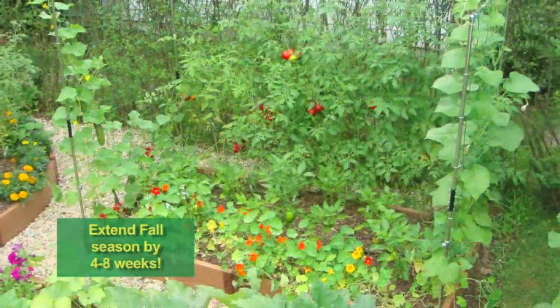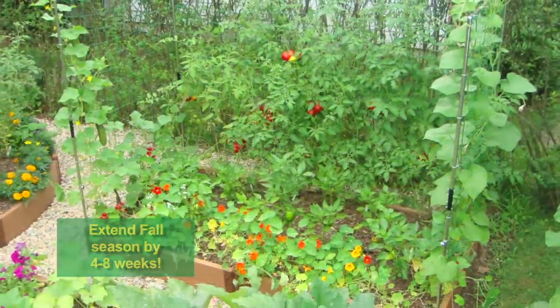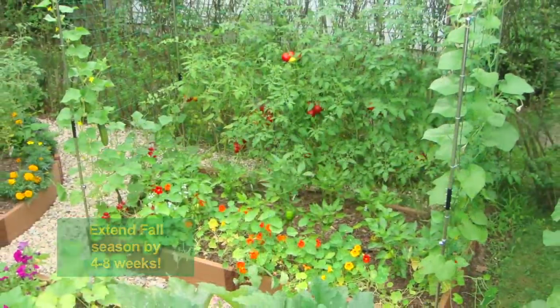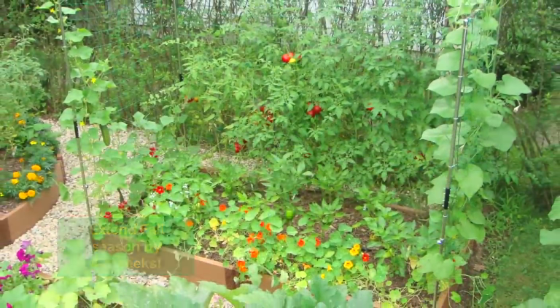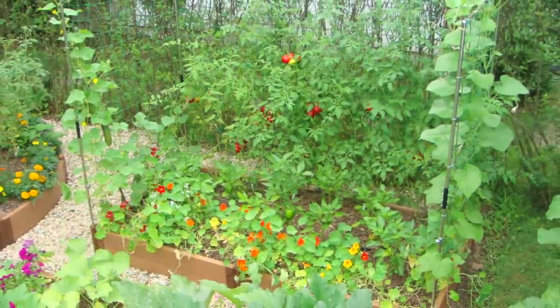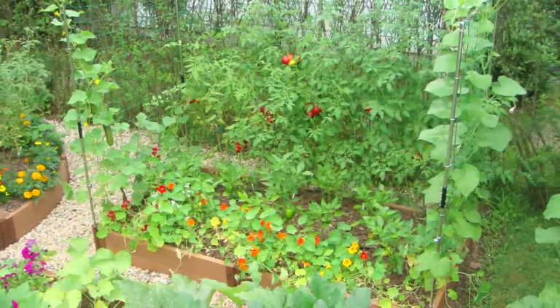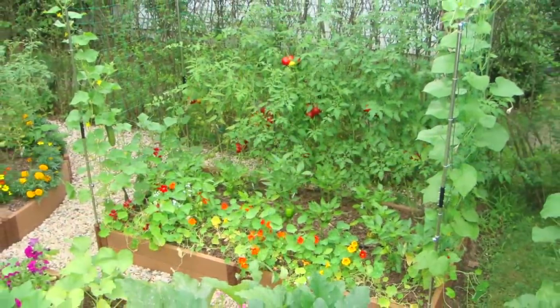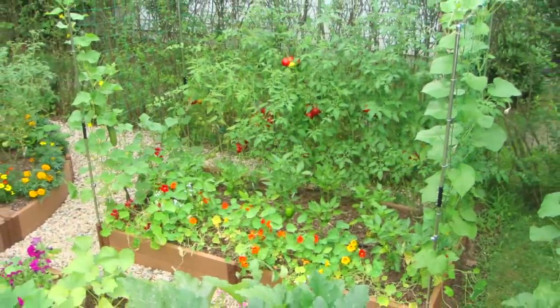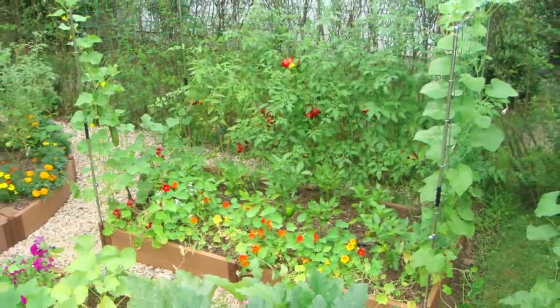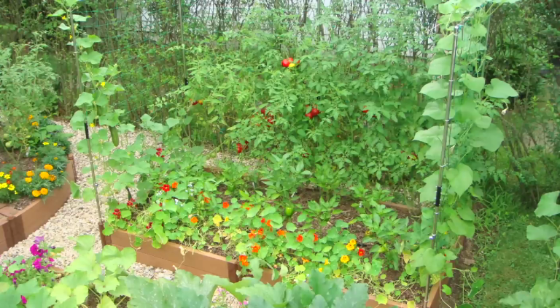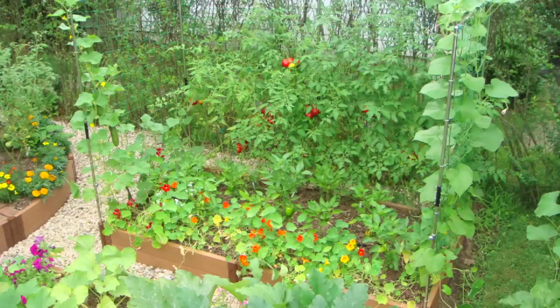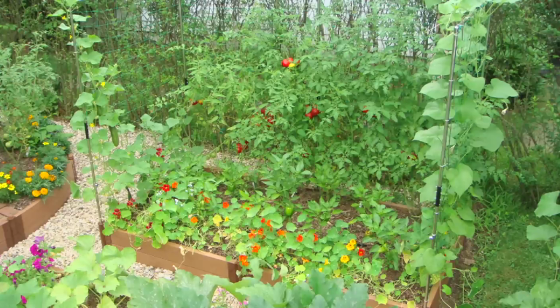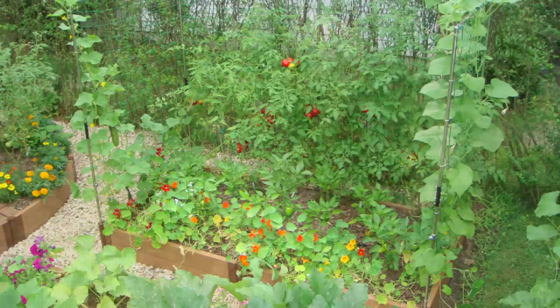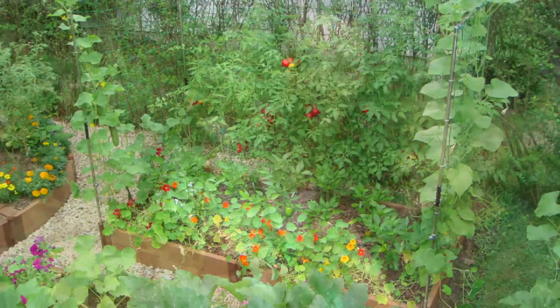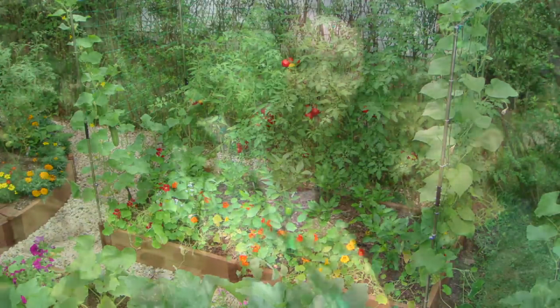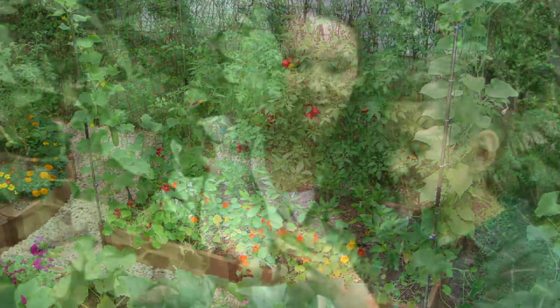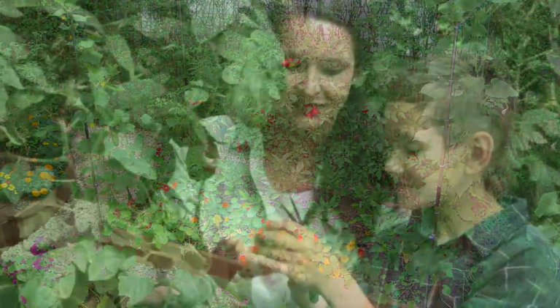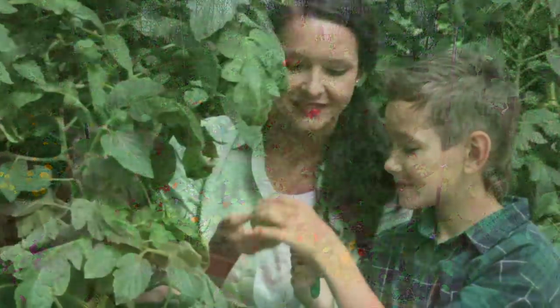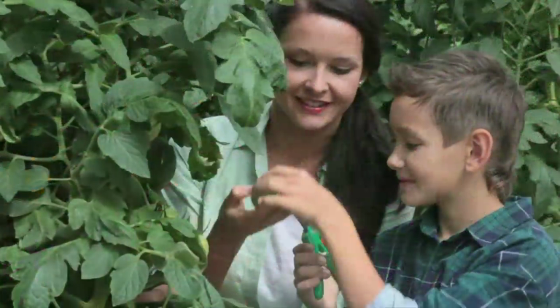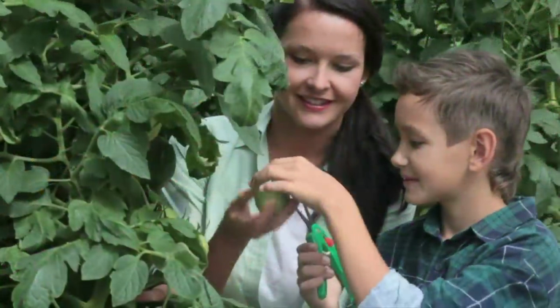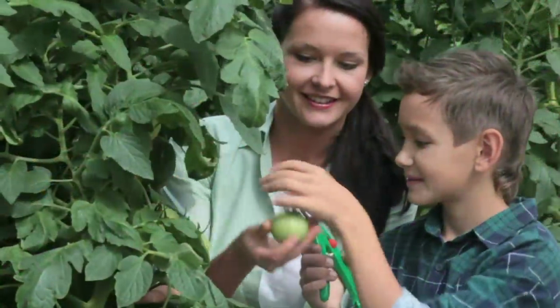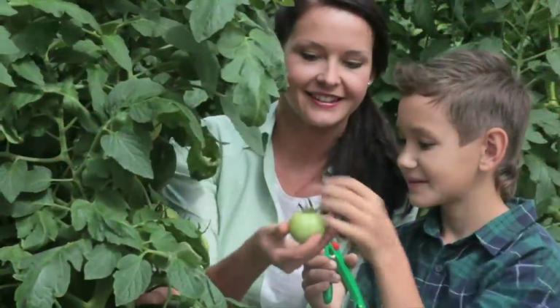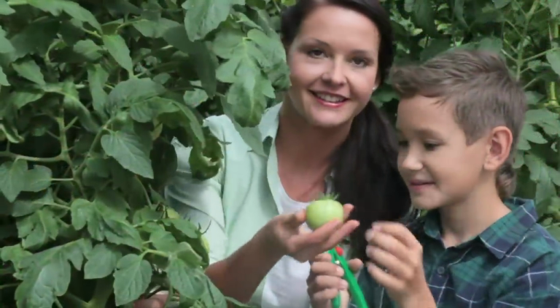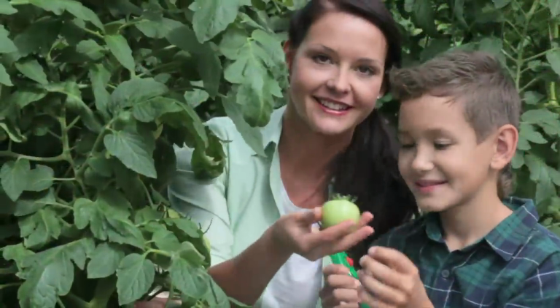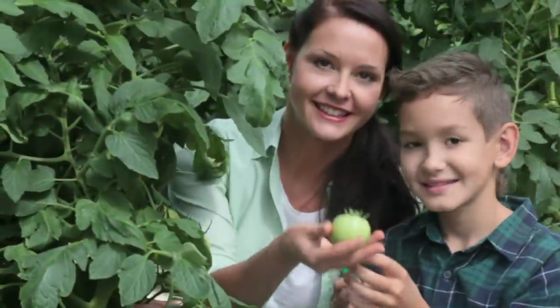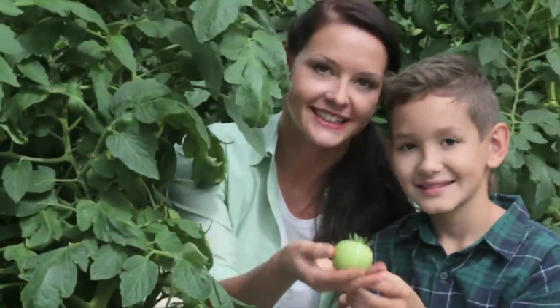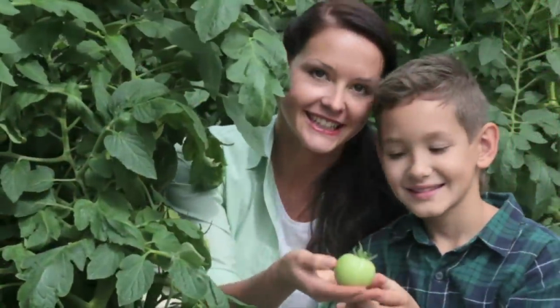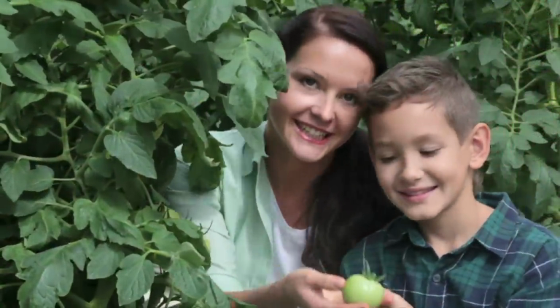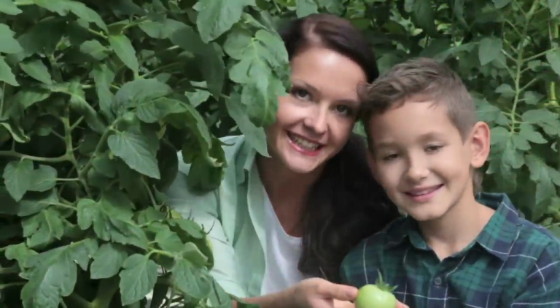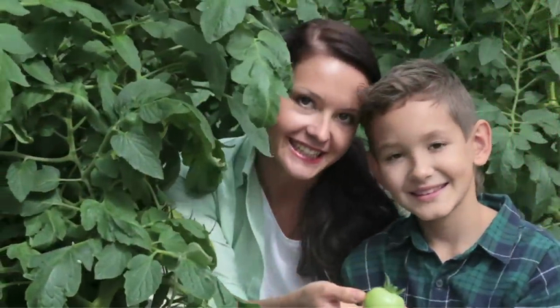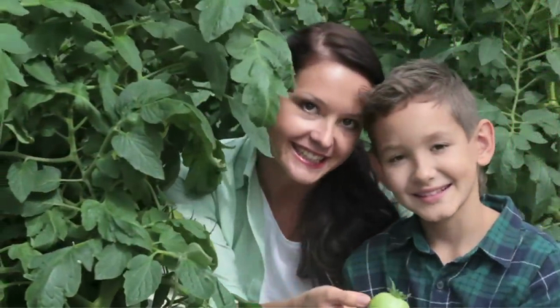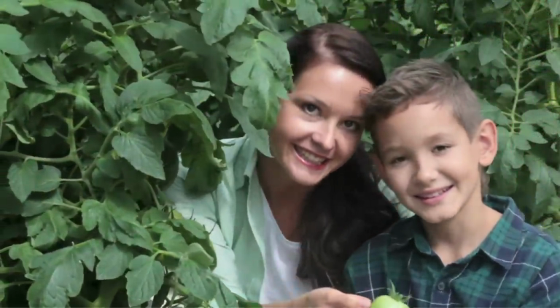It starts with raised garden beds and it ends with love. Frame It All.